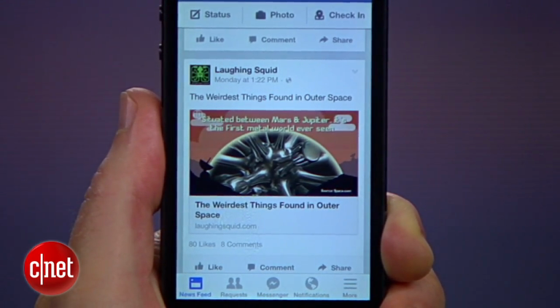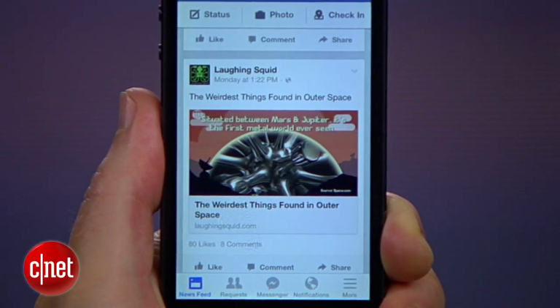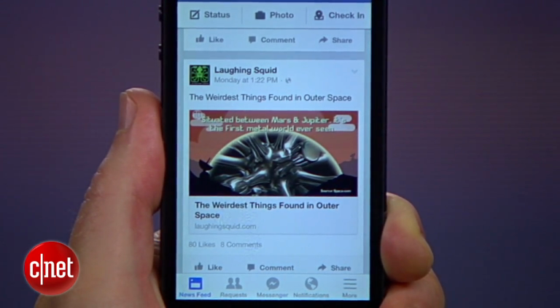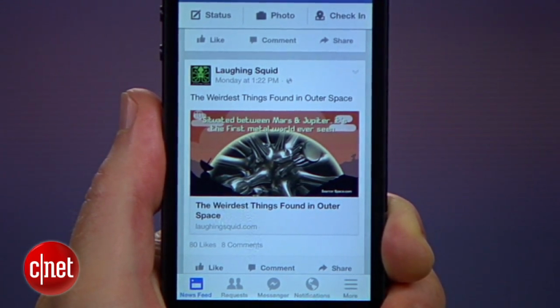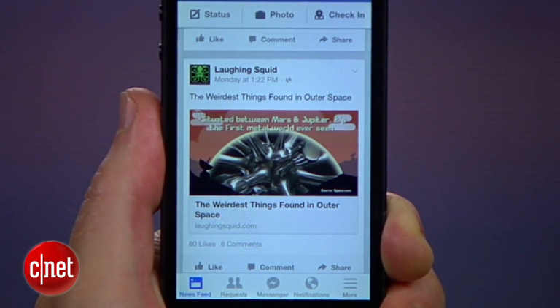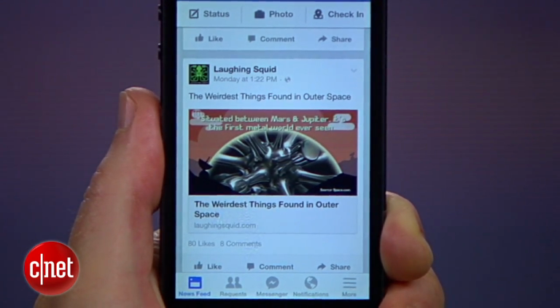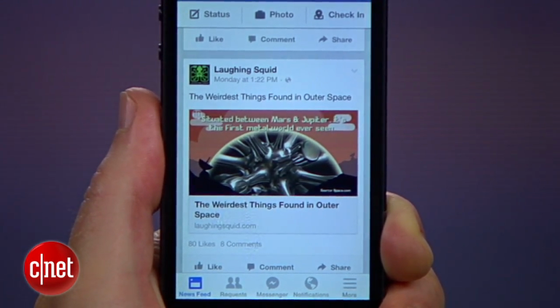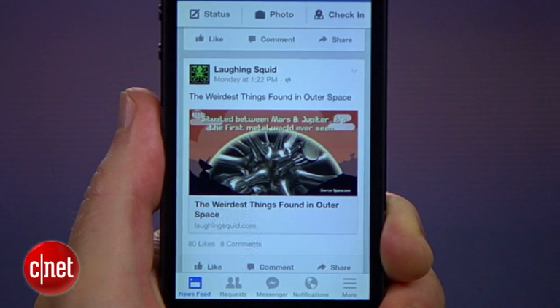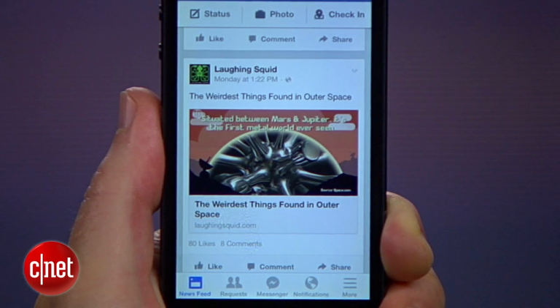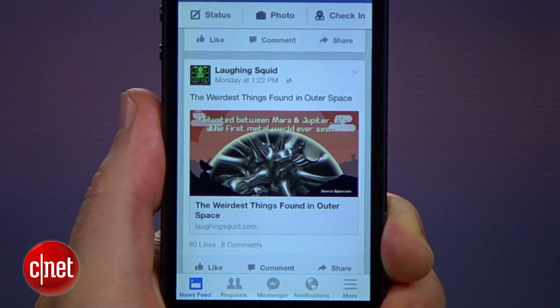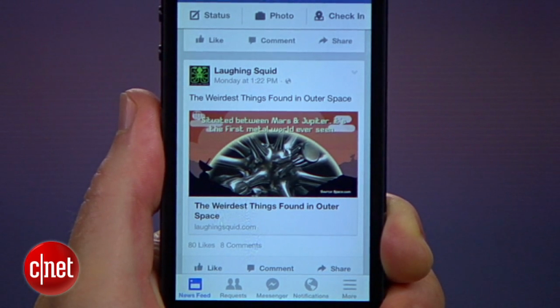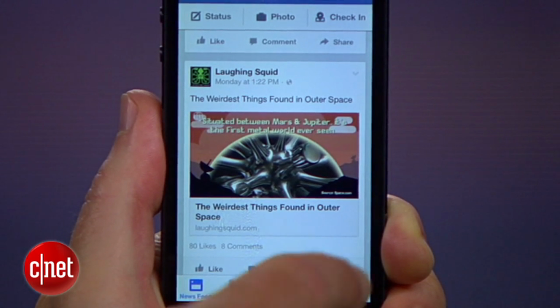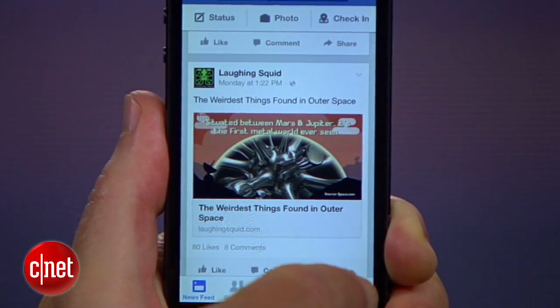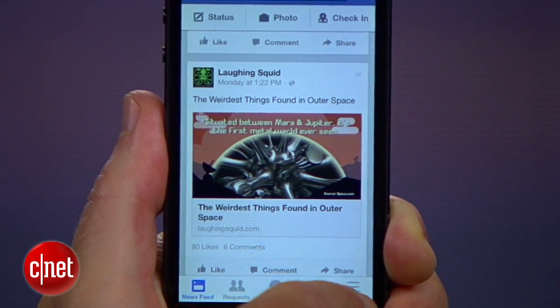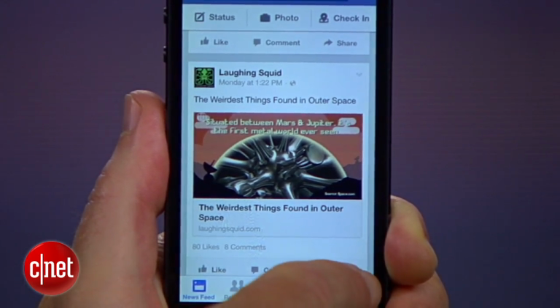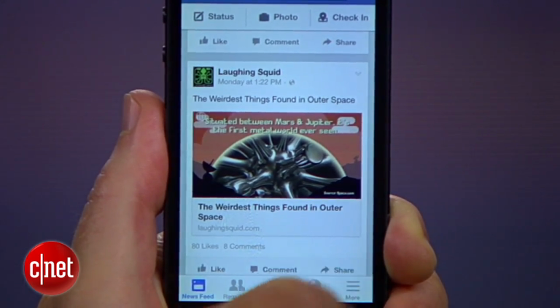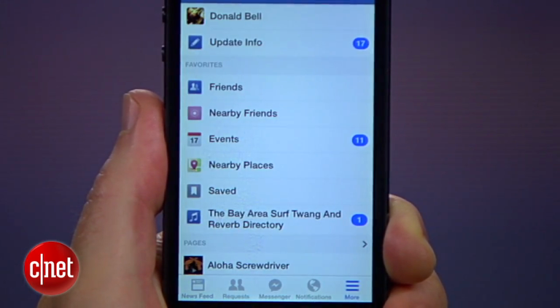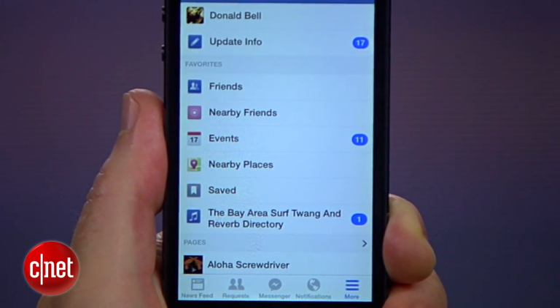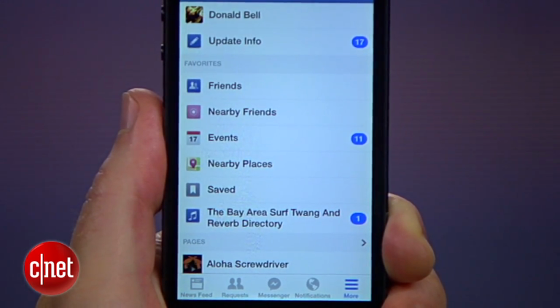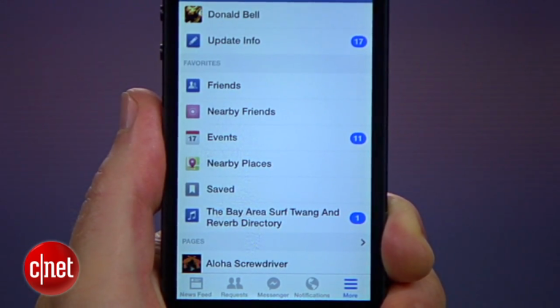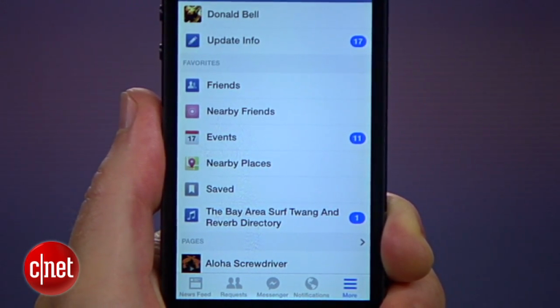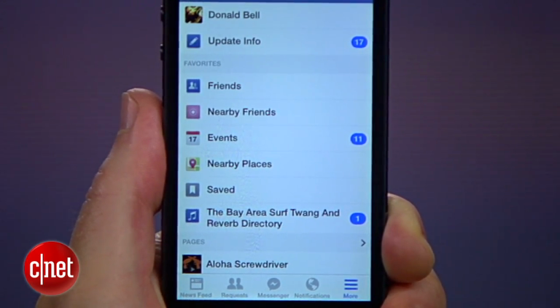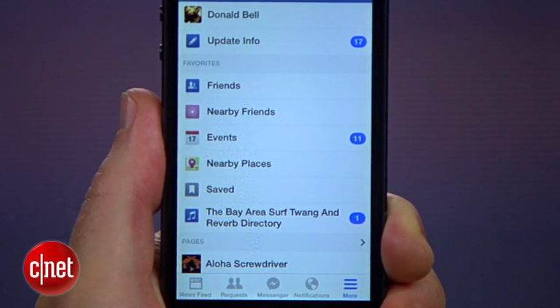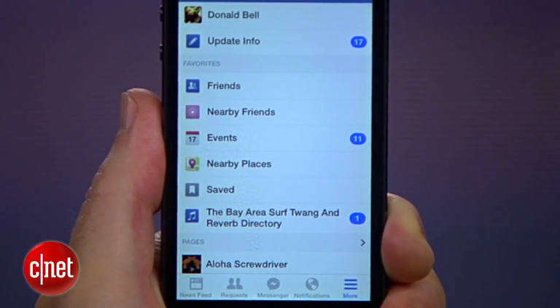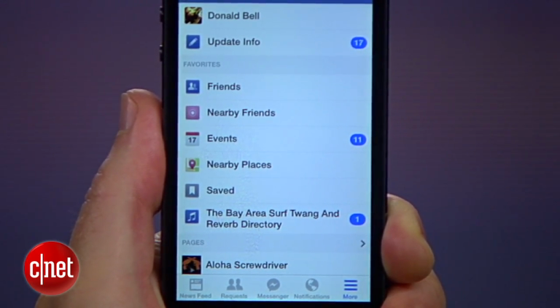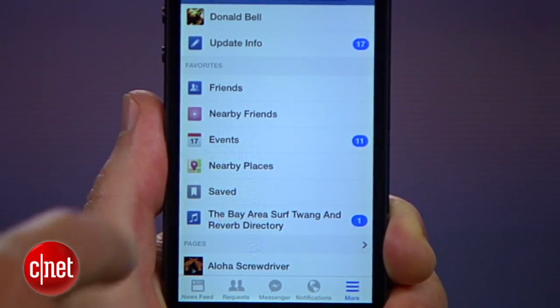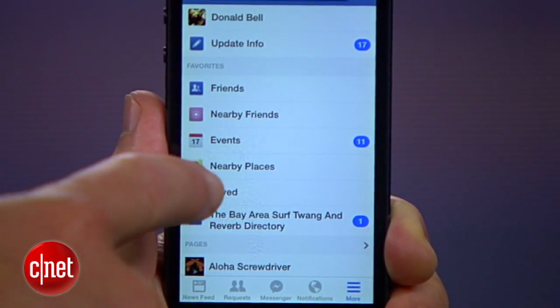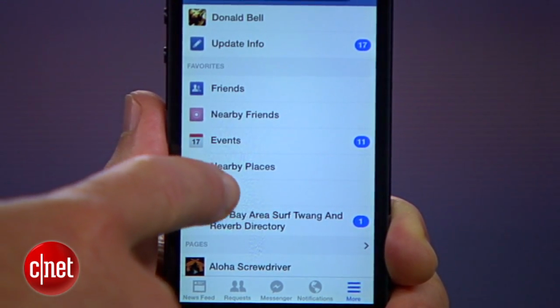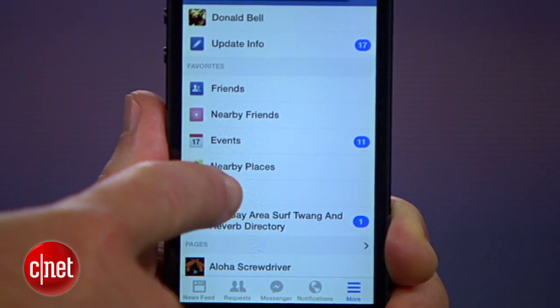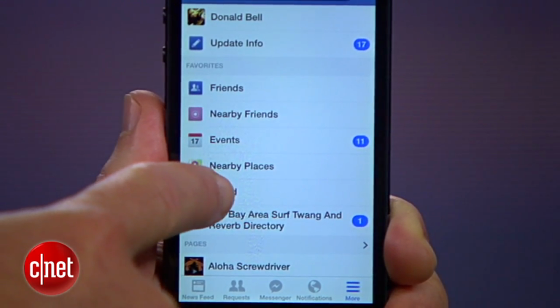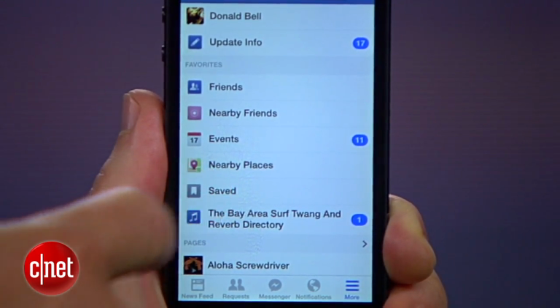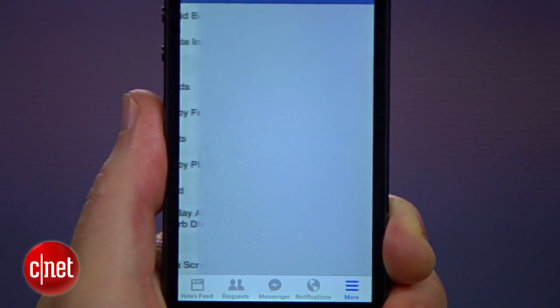That's it. To go back and find your saved posts in the mobile app, tap the more button in the bottom right and select save from the favorites menu.